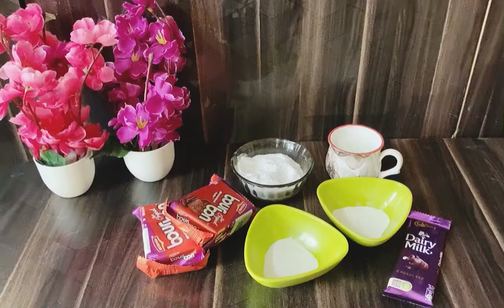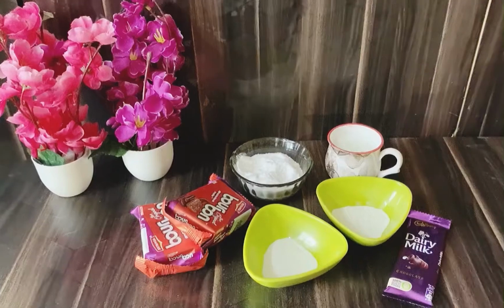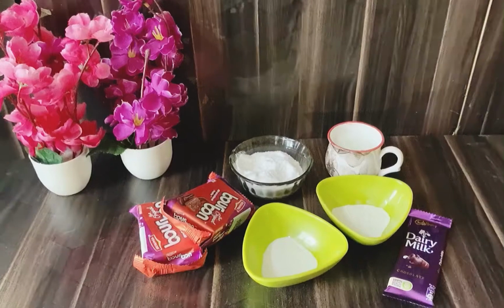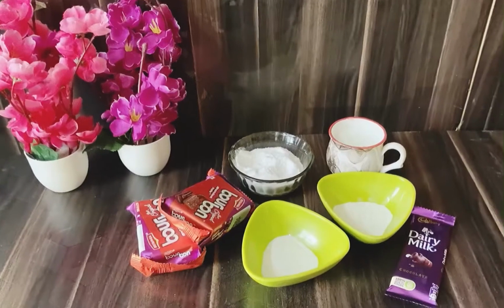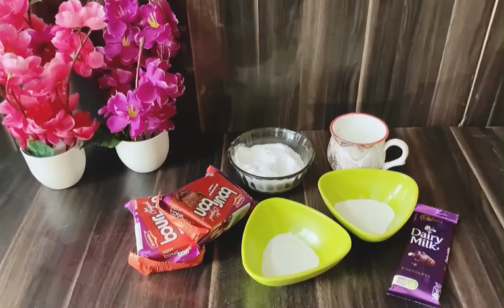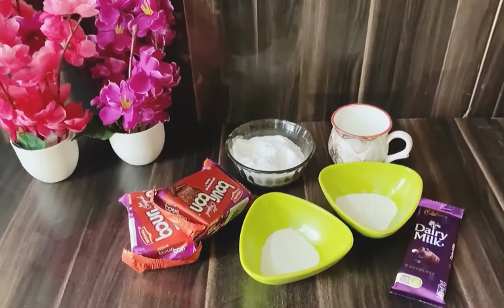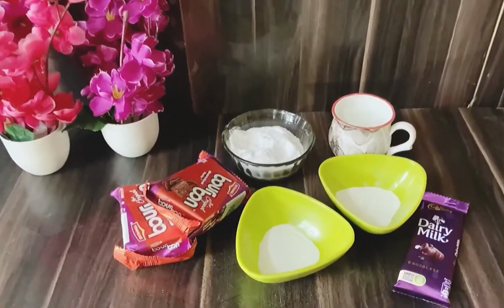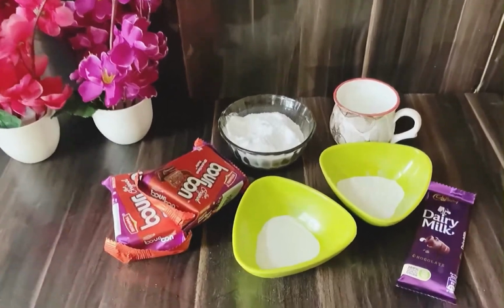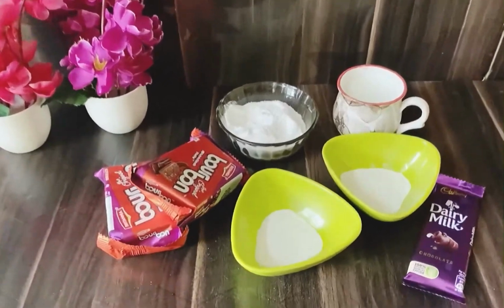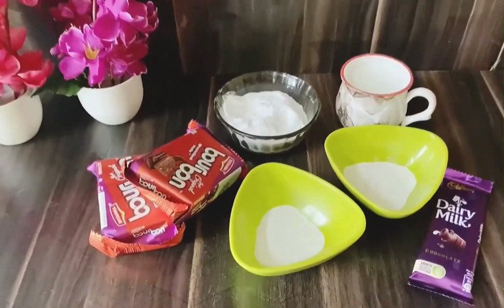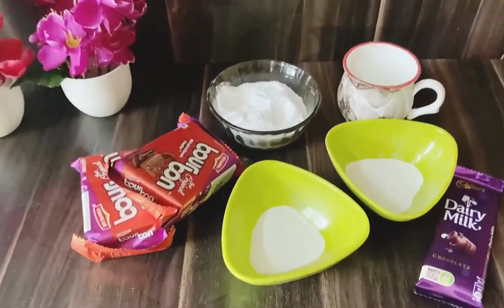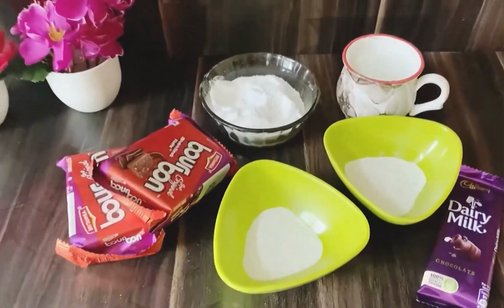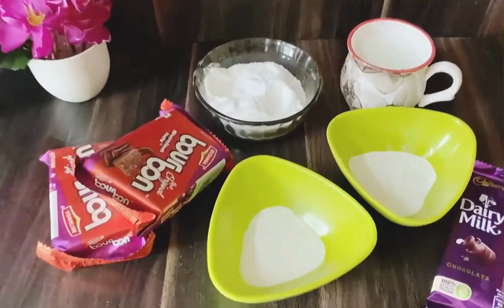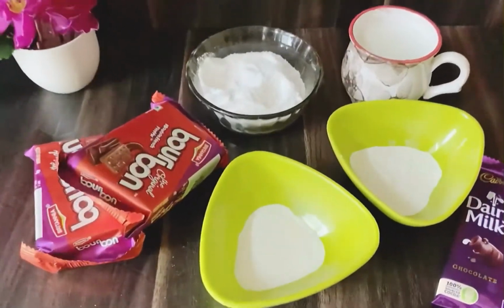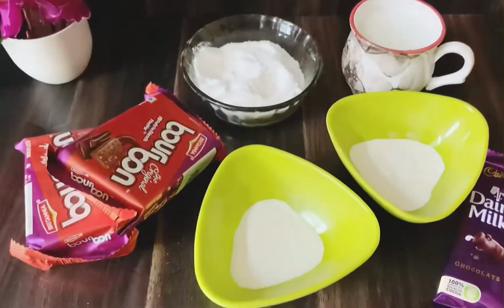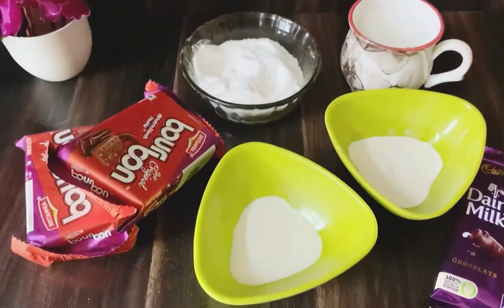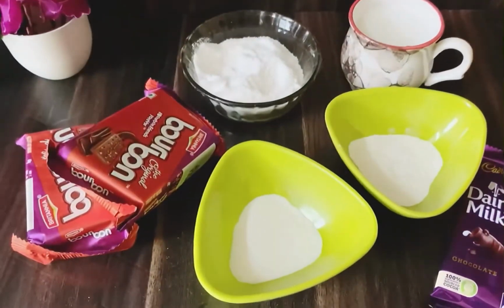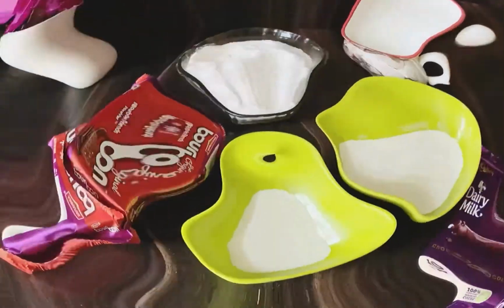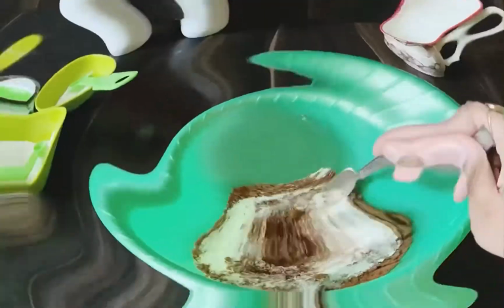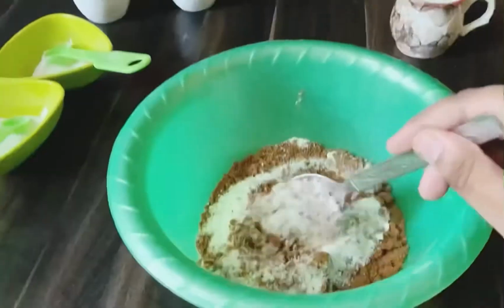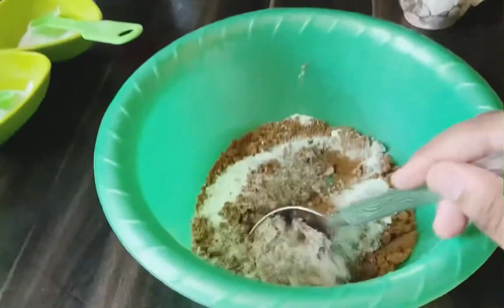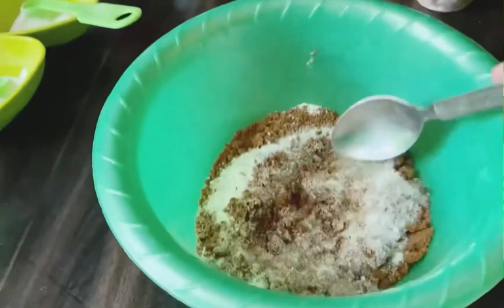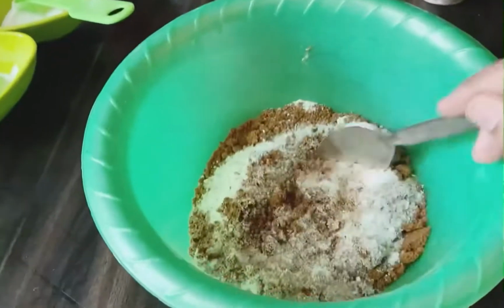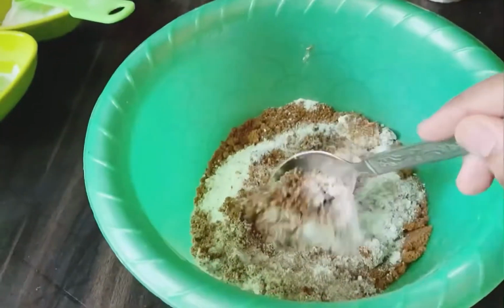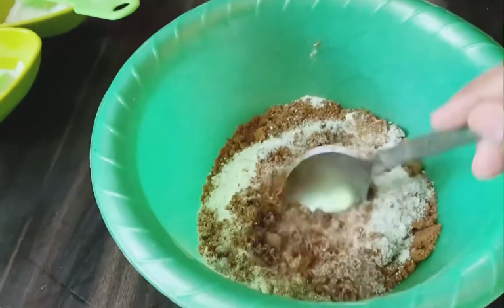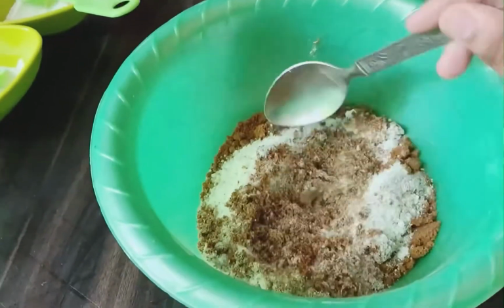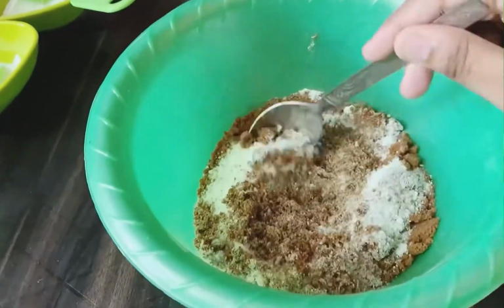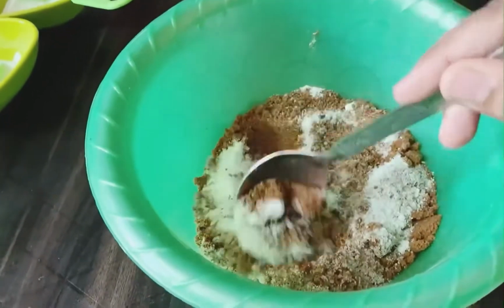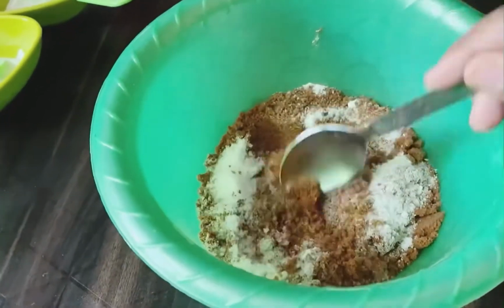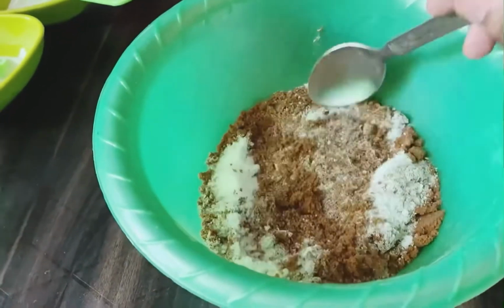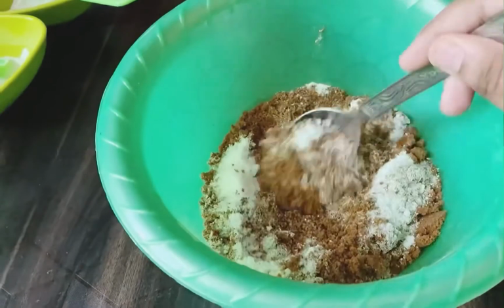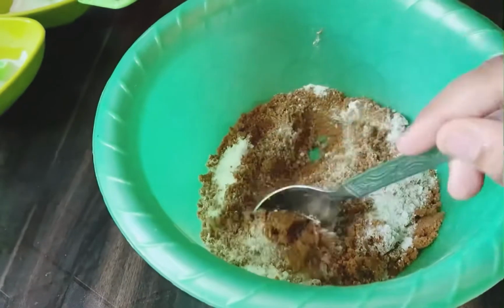For this recipe, we need bourbon biscuit, baking soda, baking powder, sugar, and milk.